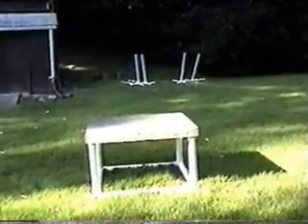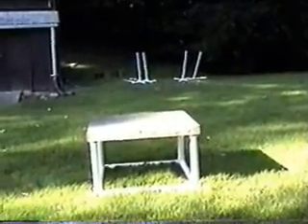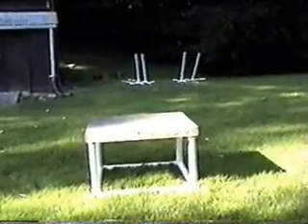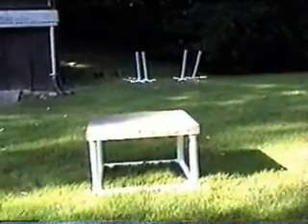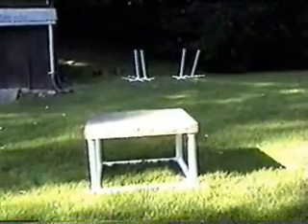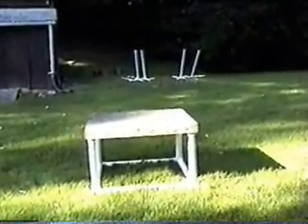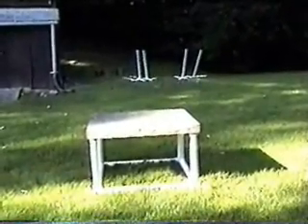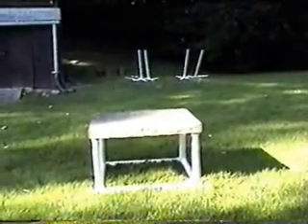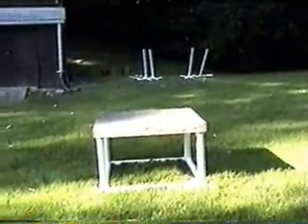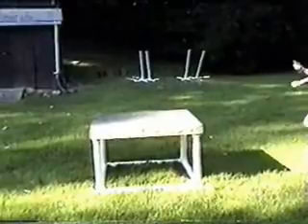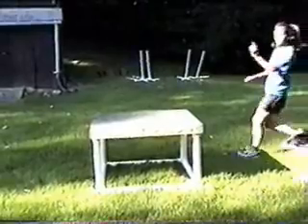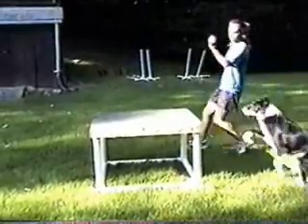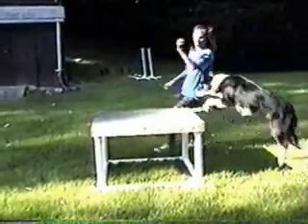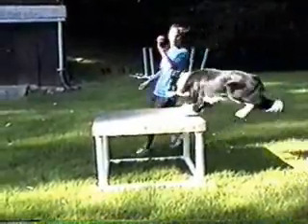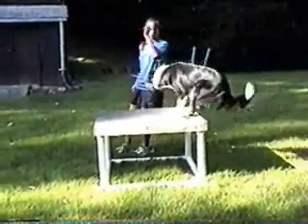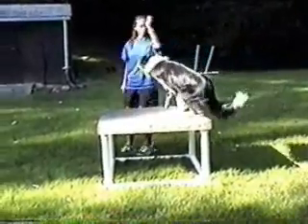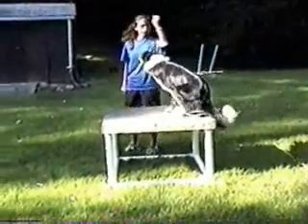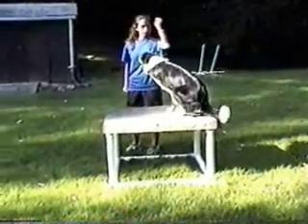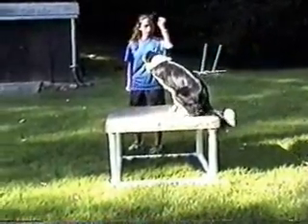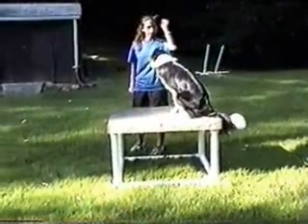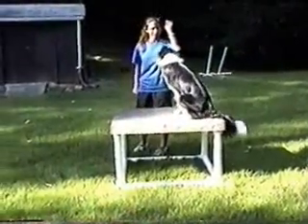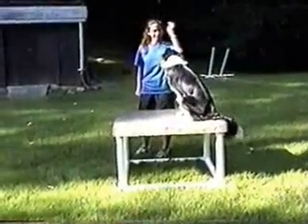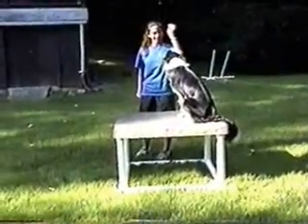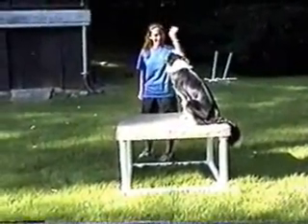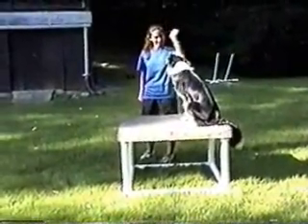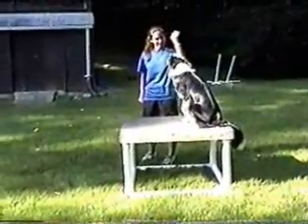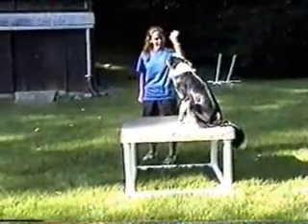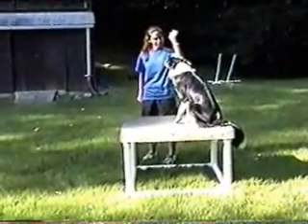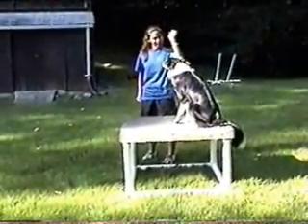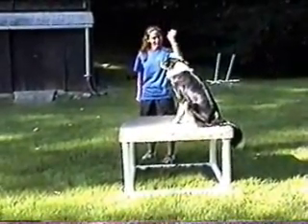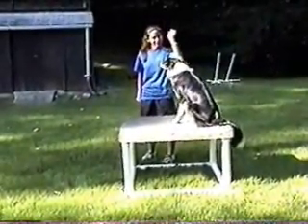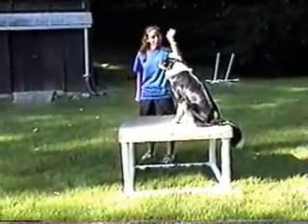This is the pause table. The judge will tell you ahead of time if your dog will need to sit or down on the table.